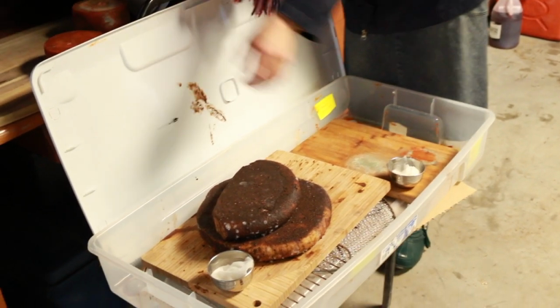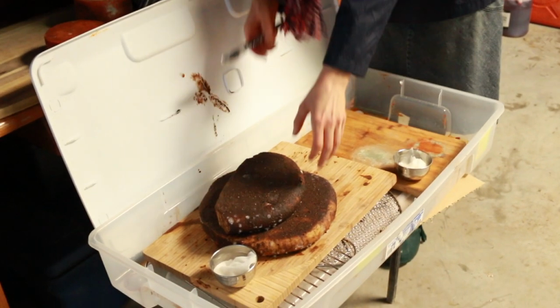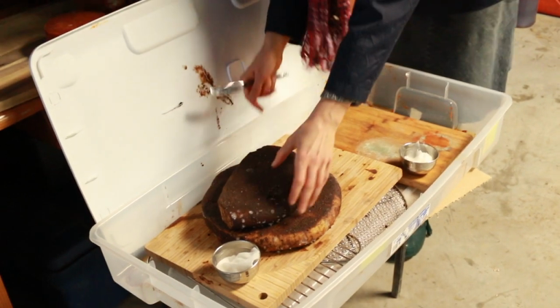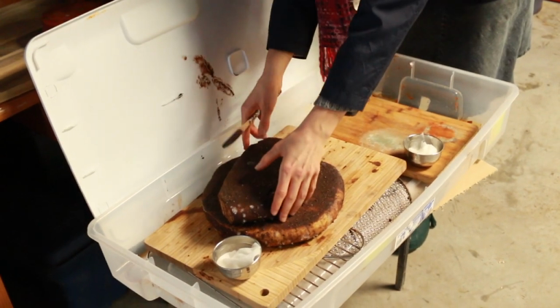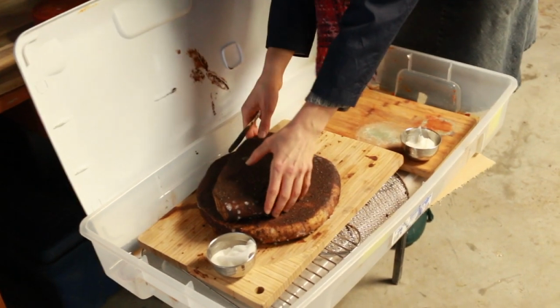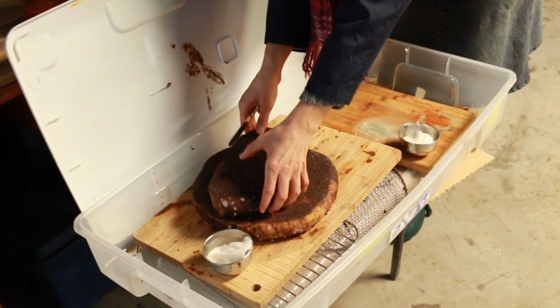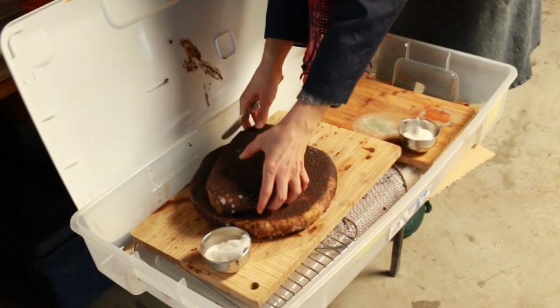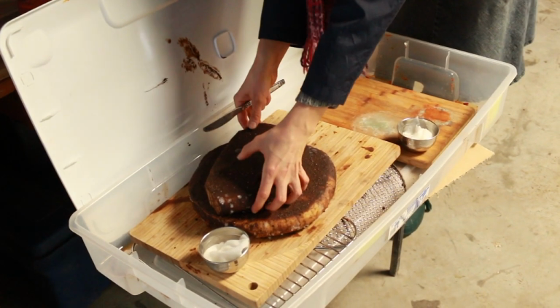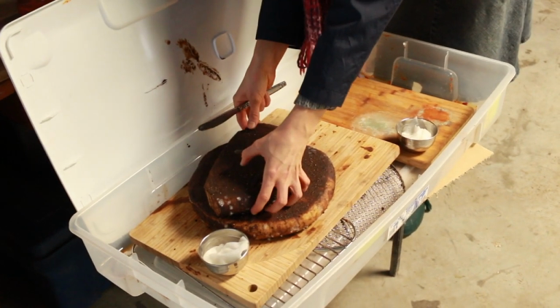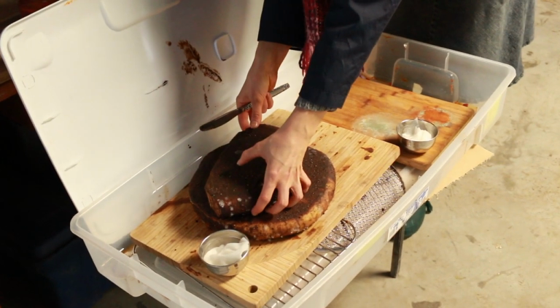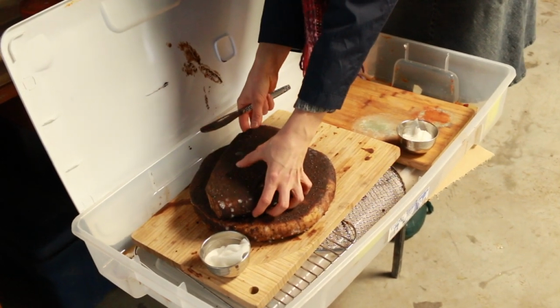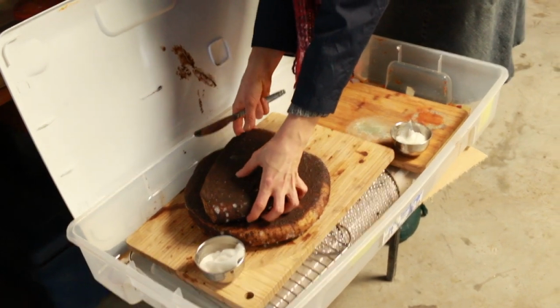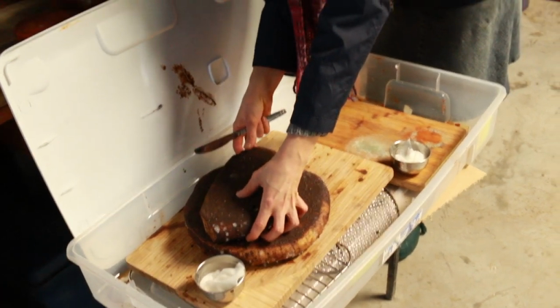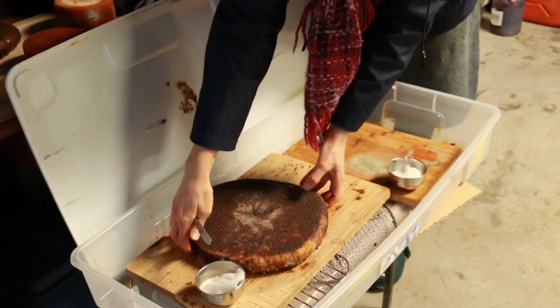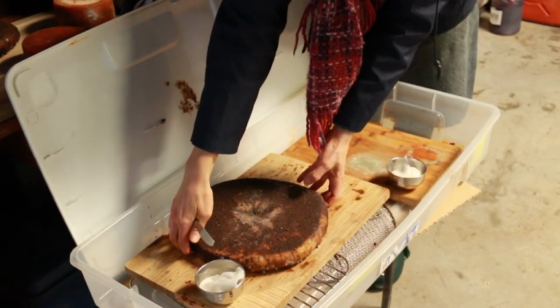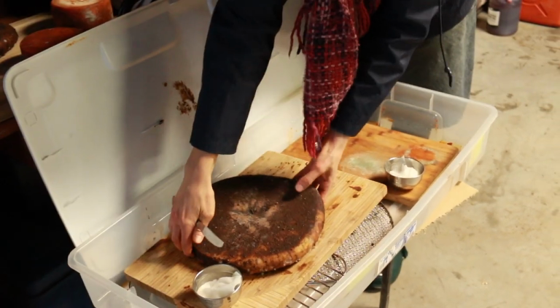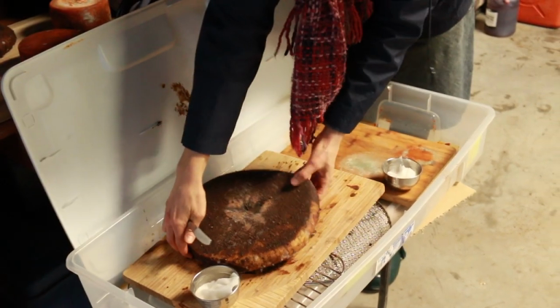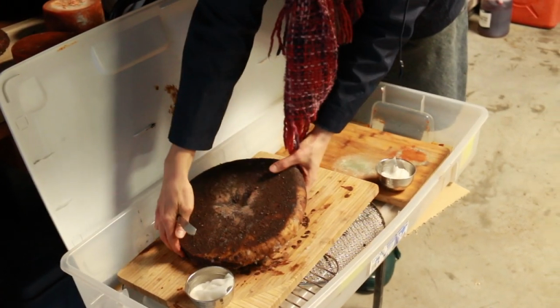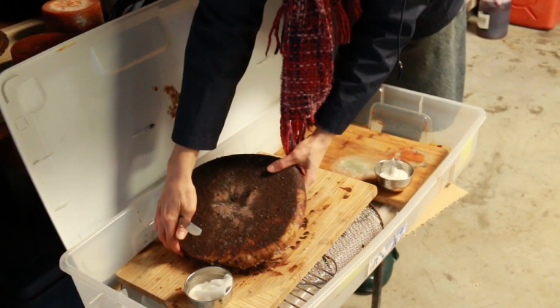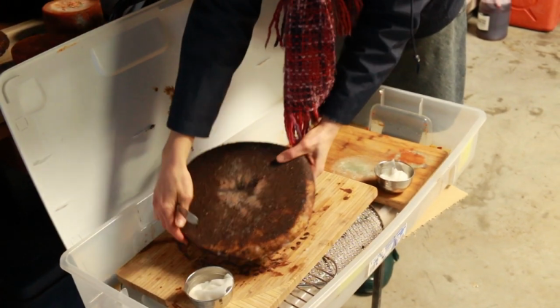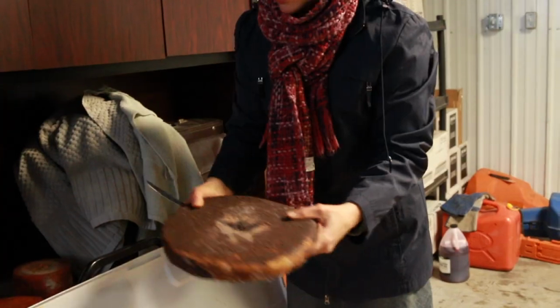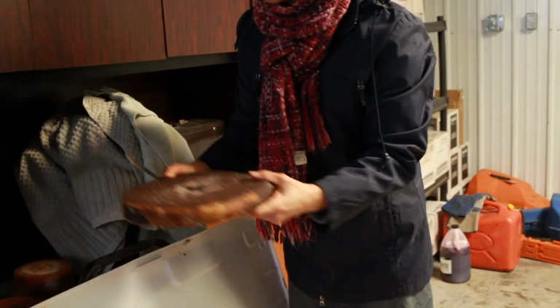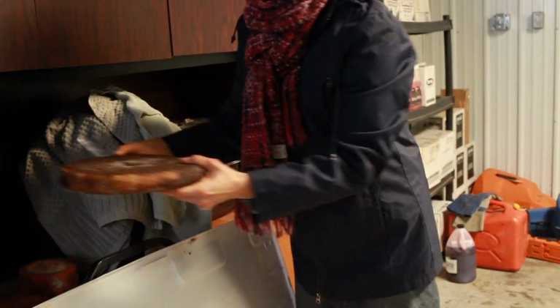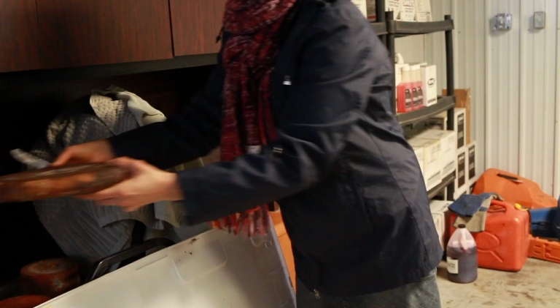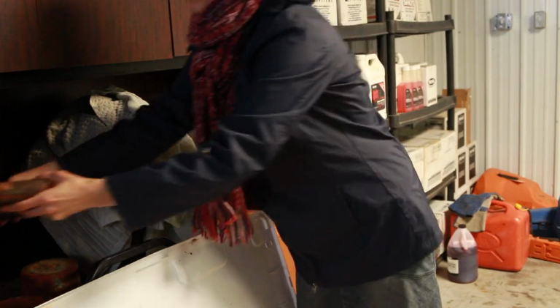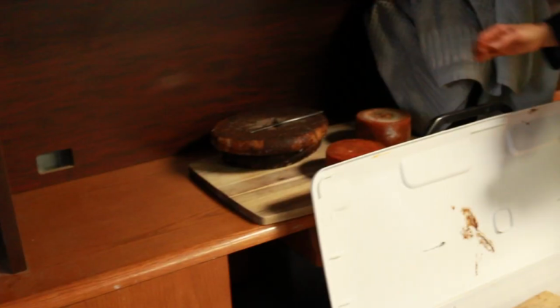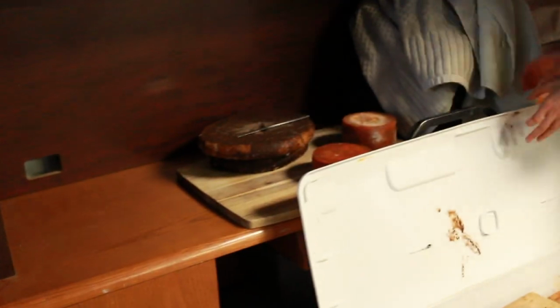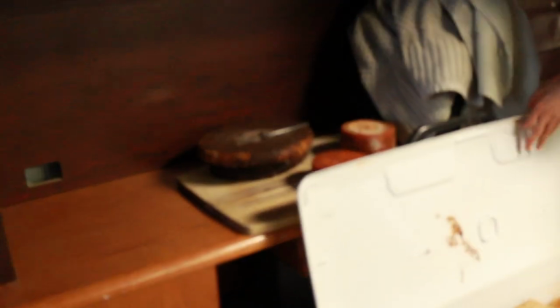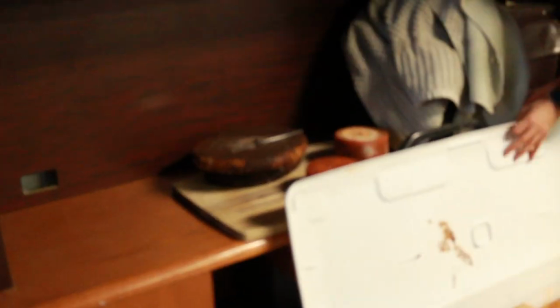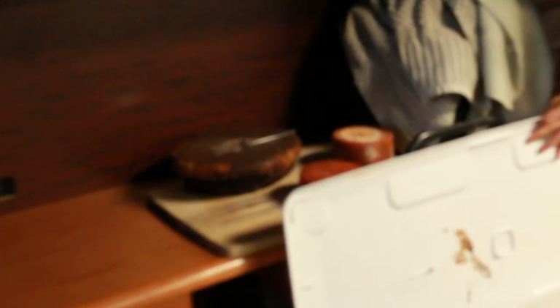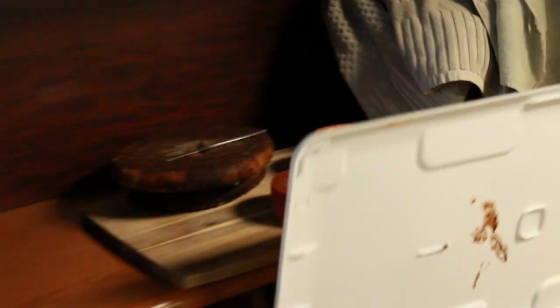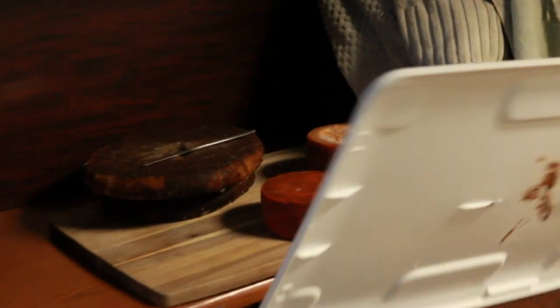And these are dry jacks. Don't be worried about the mold — it's completely normal.